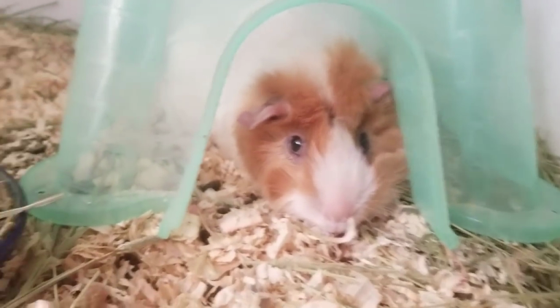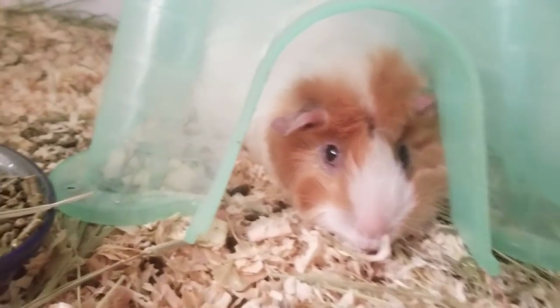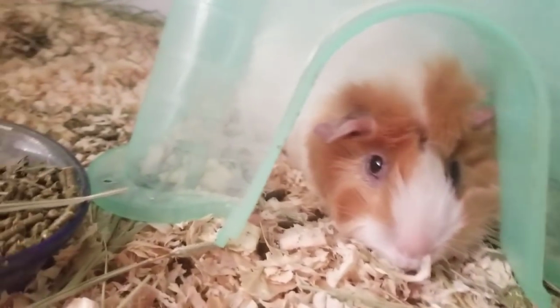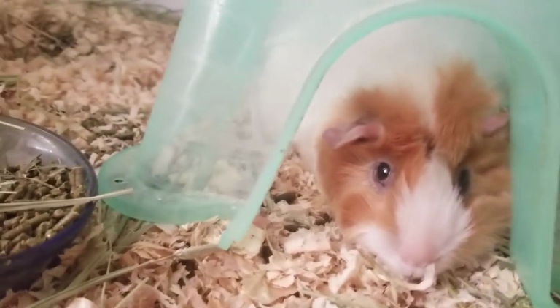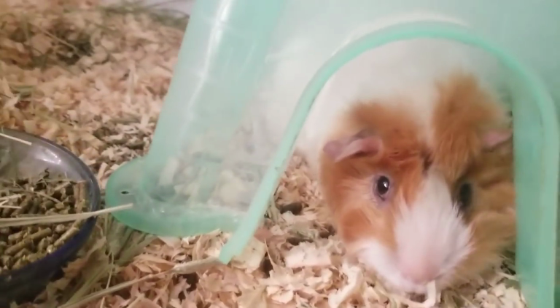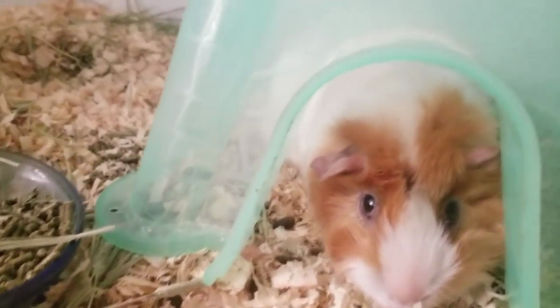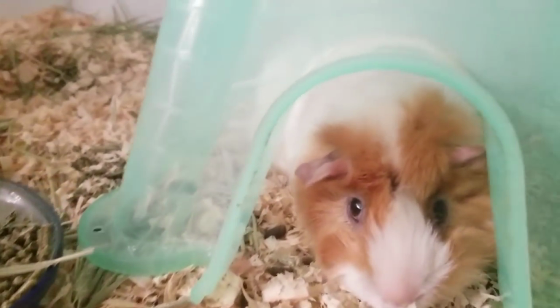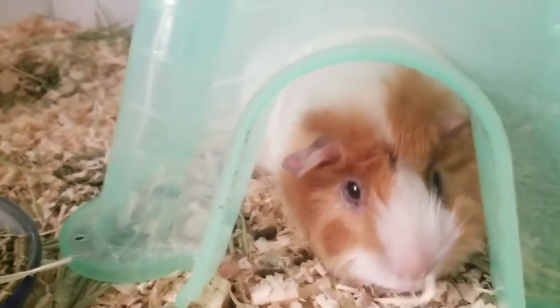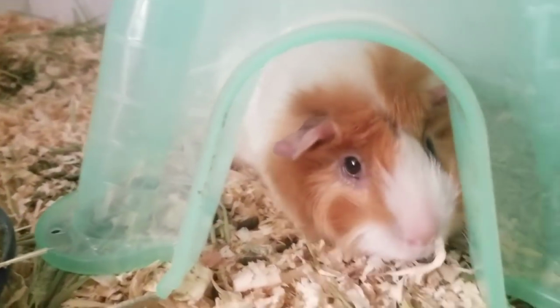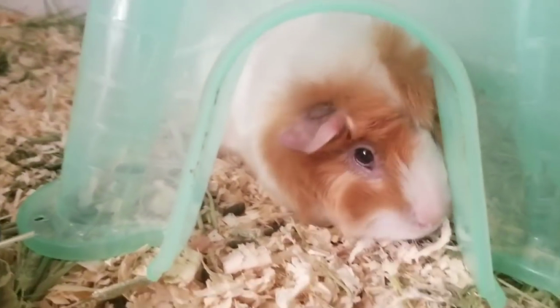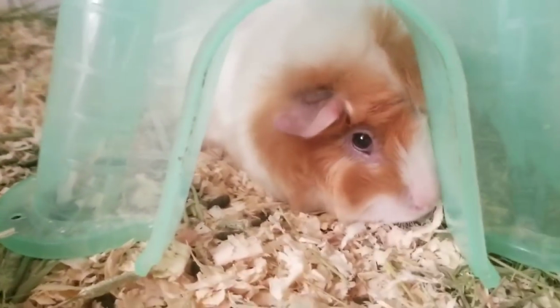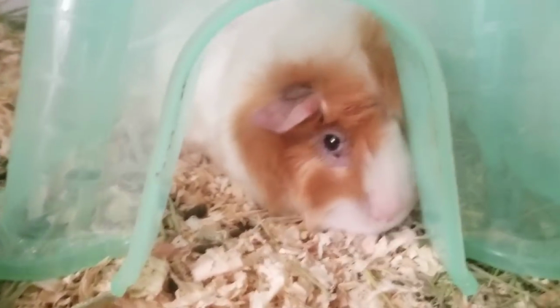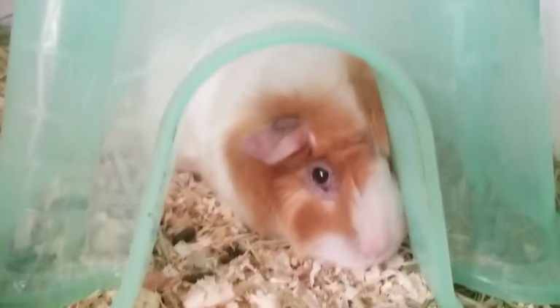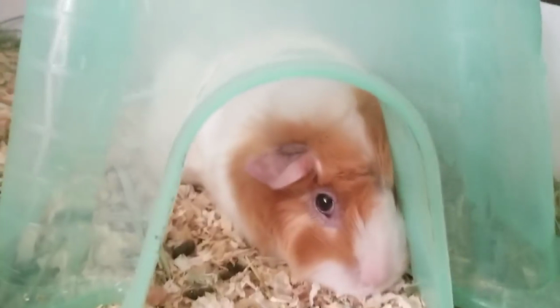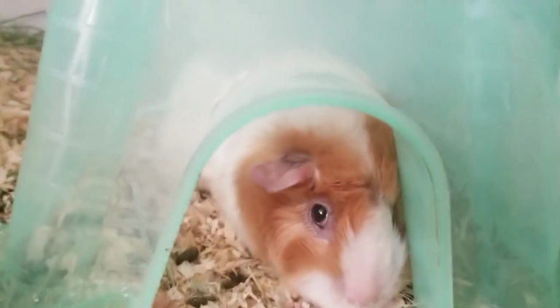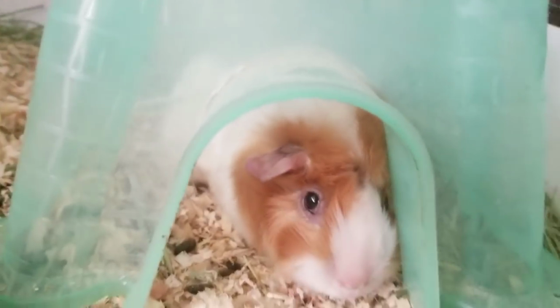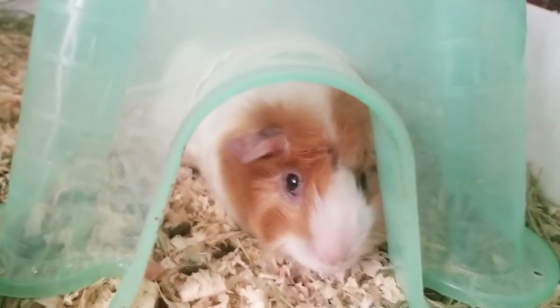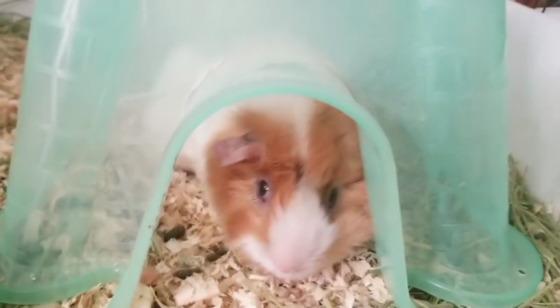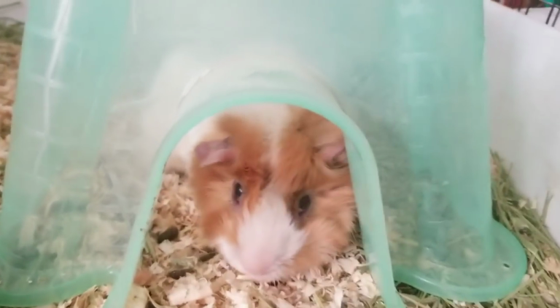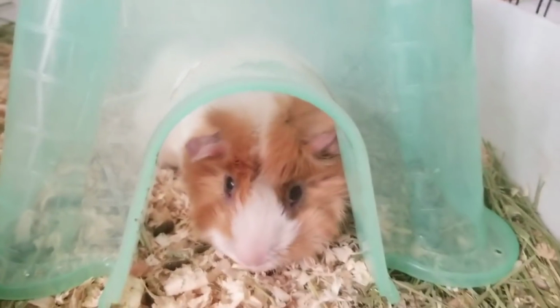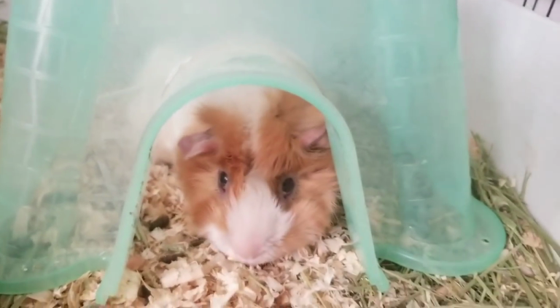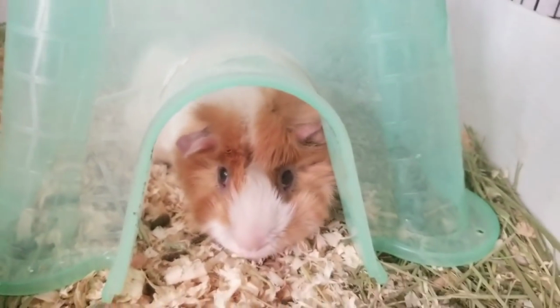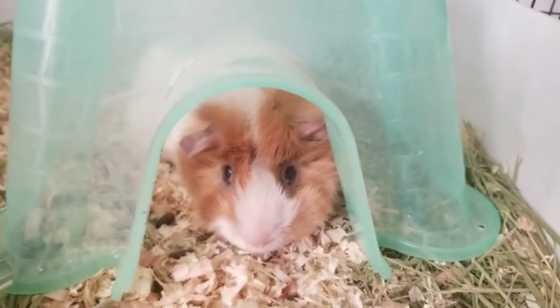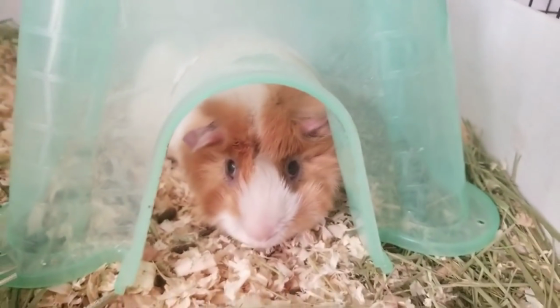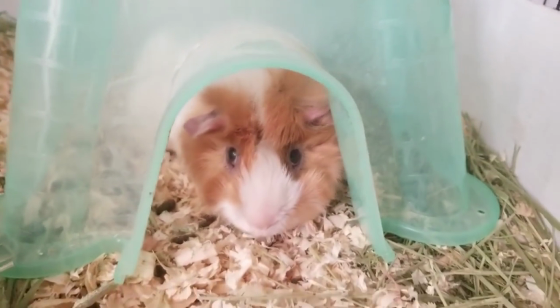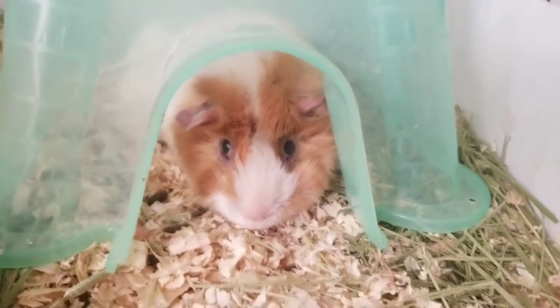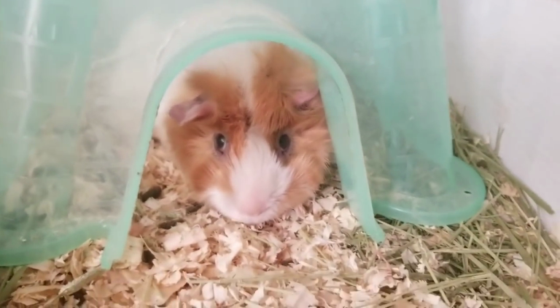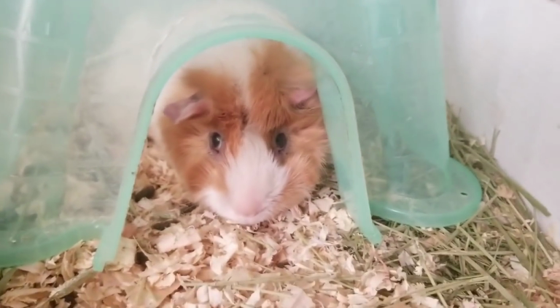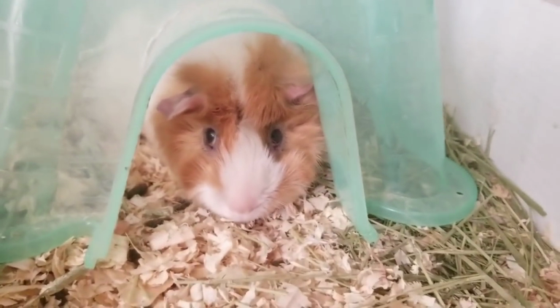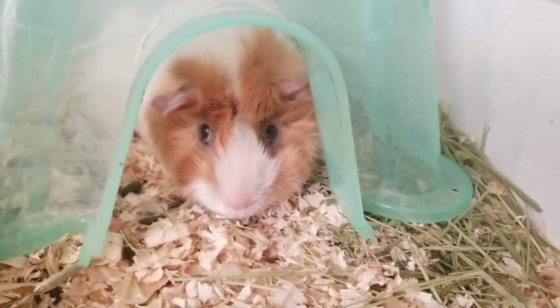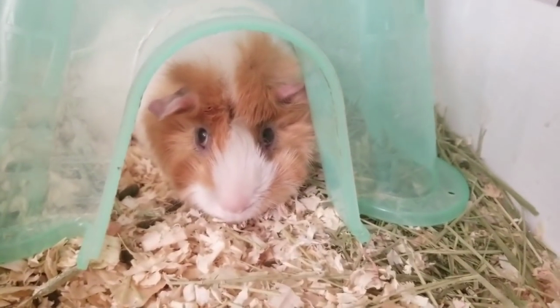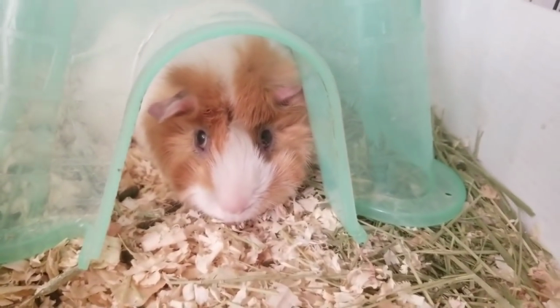All right, guys. The riot's building for treats.